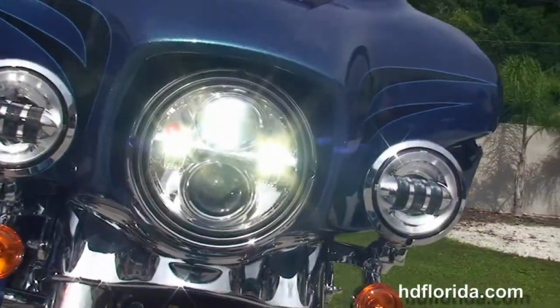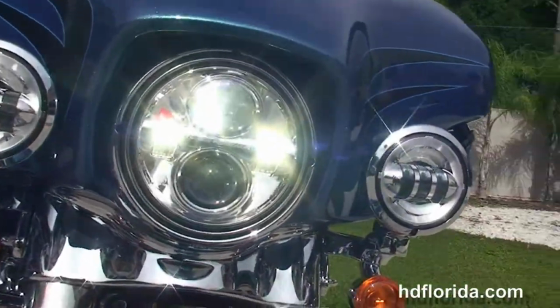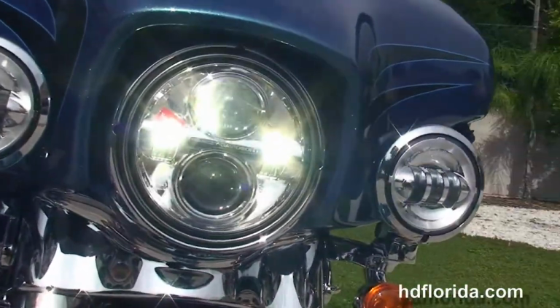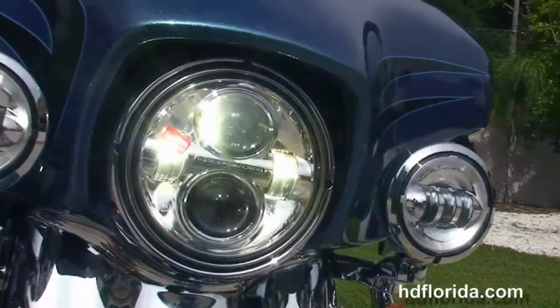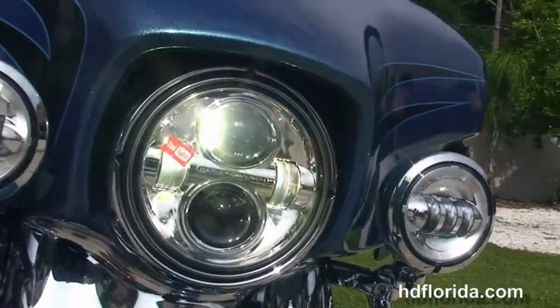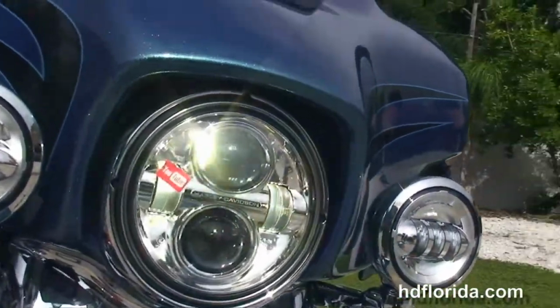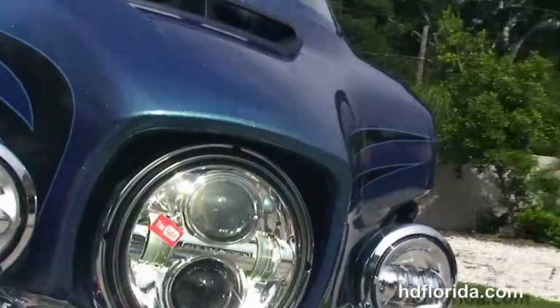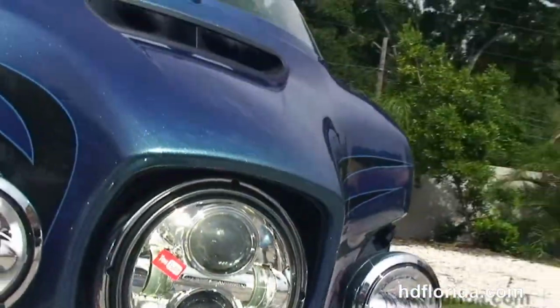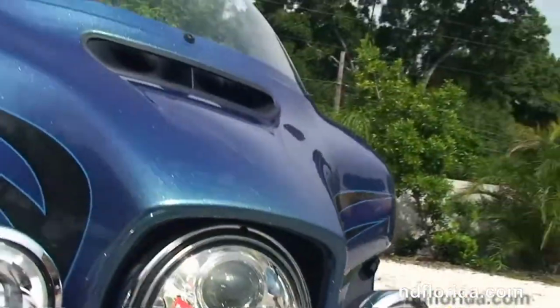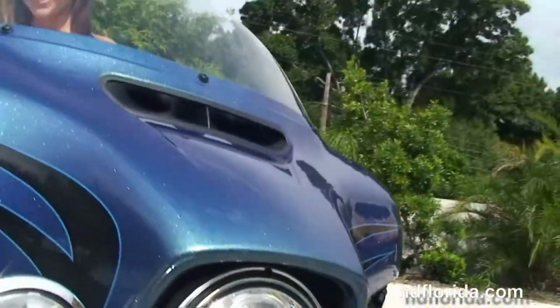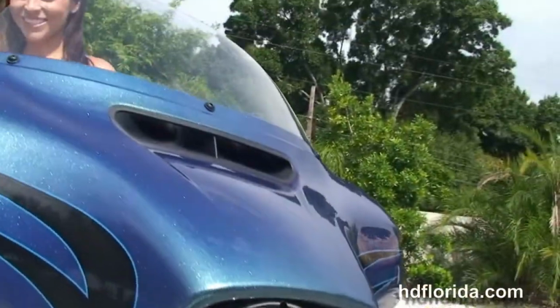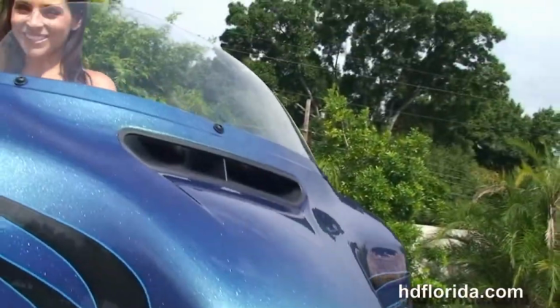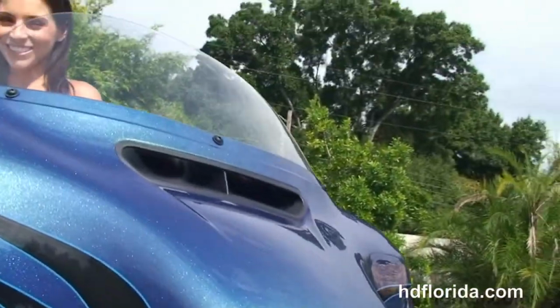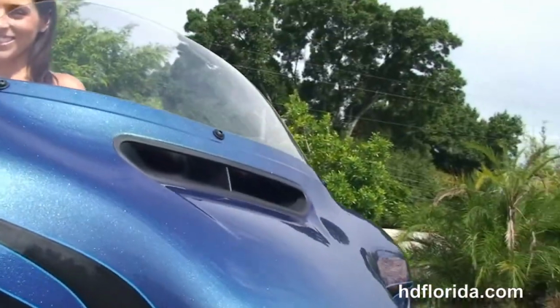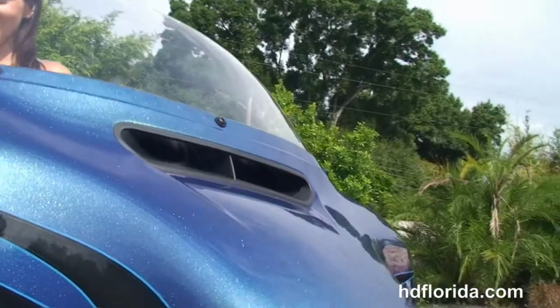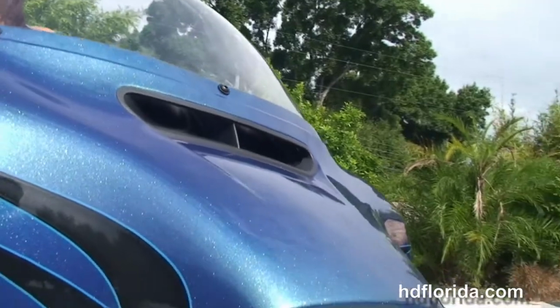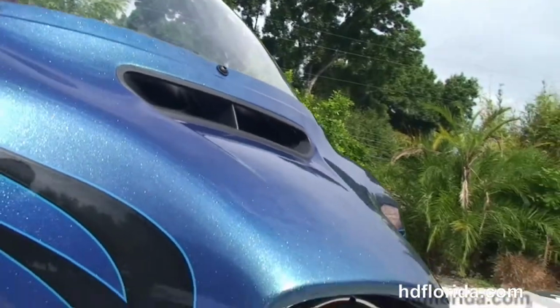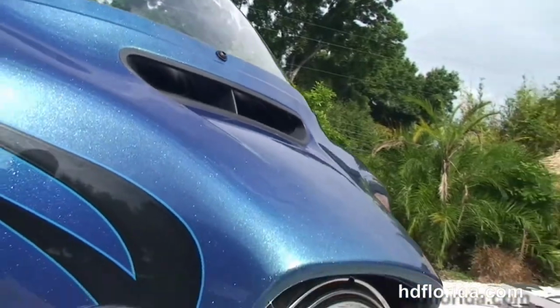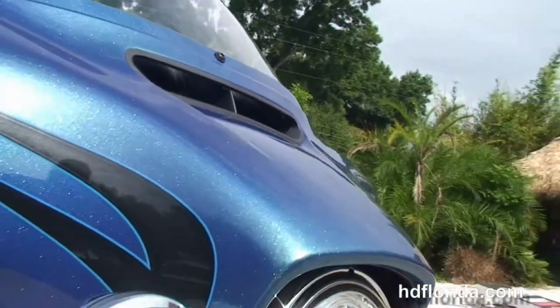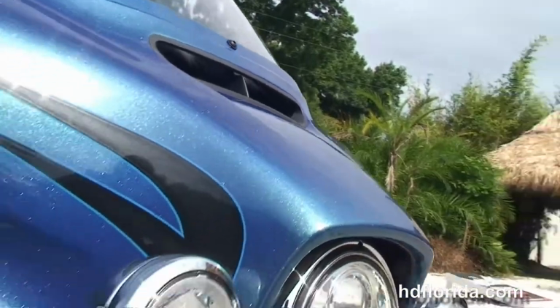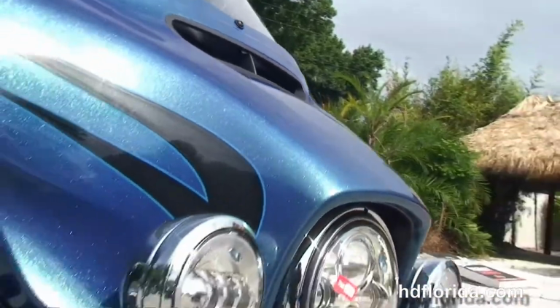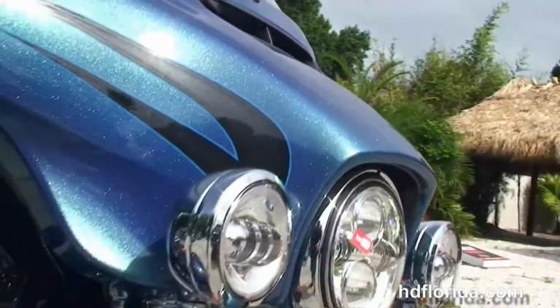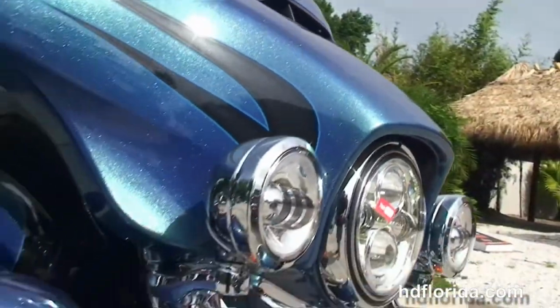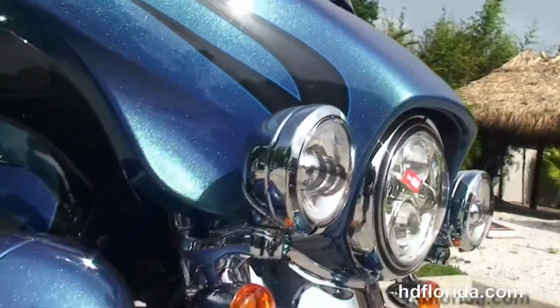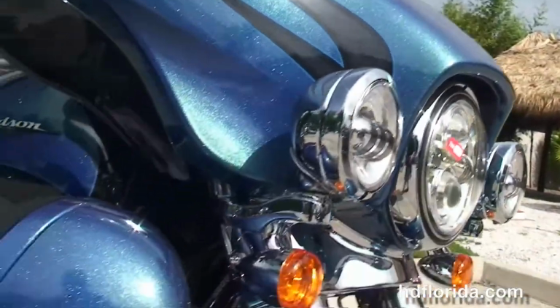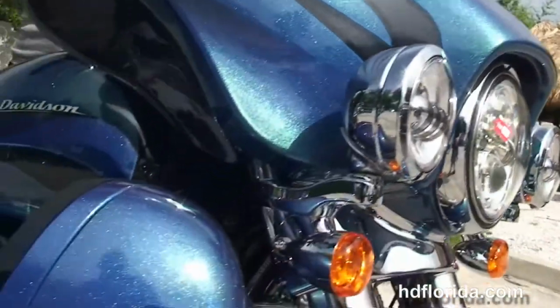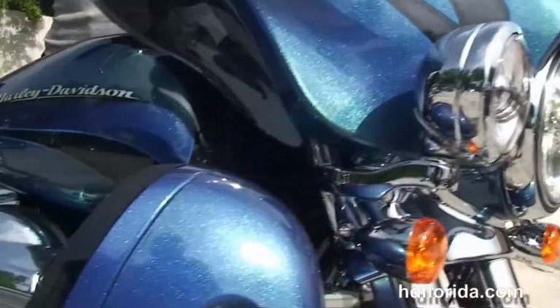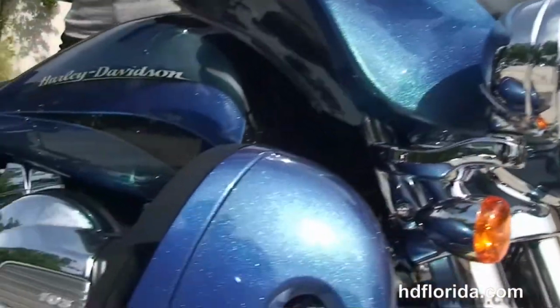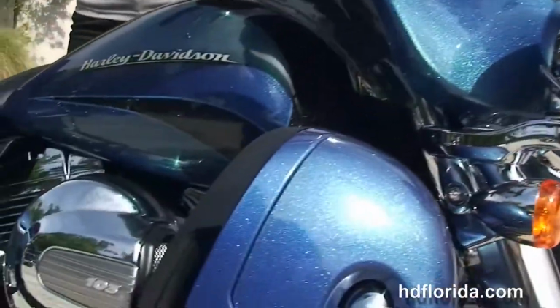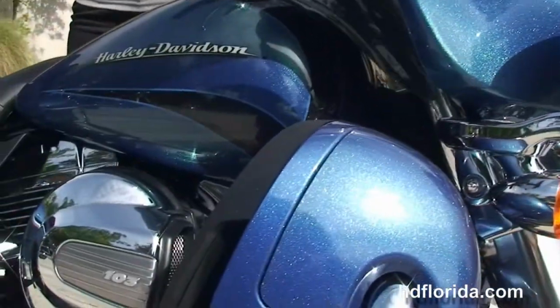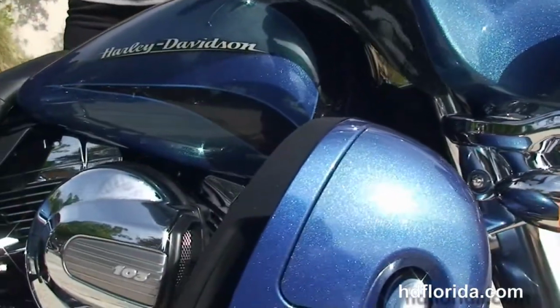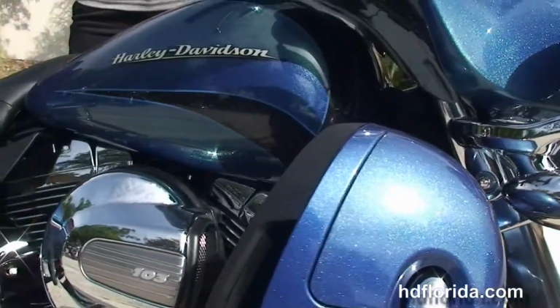The daymaker LED headlamp out front and the slipstream air vent. Stevie's going to fire it up for us real quick.